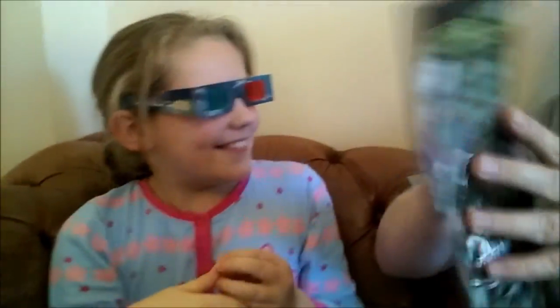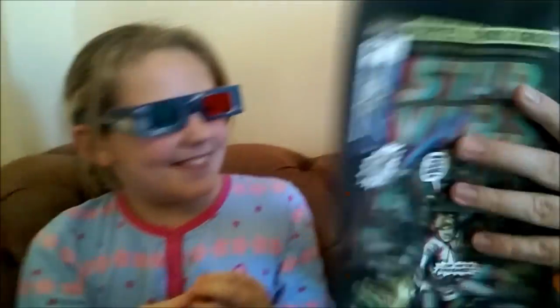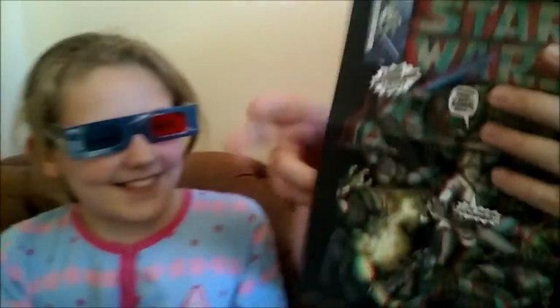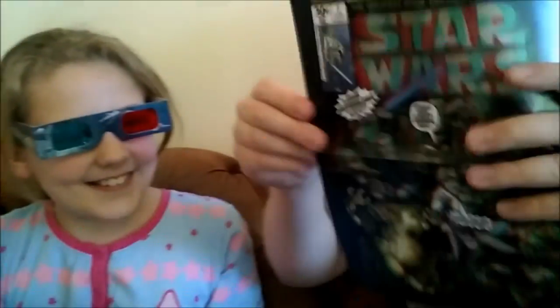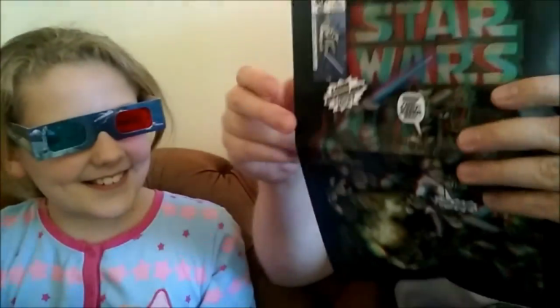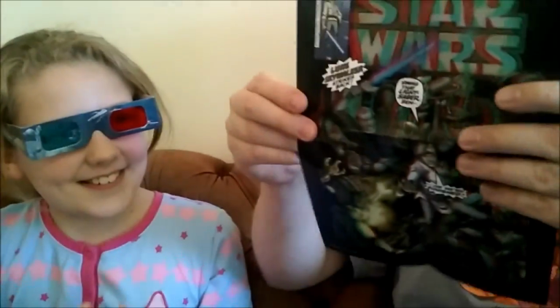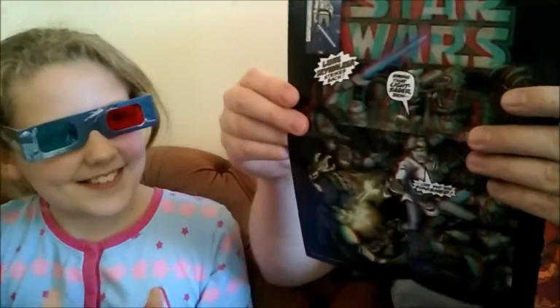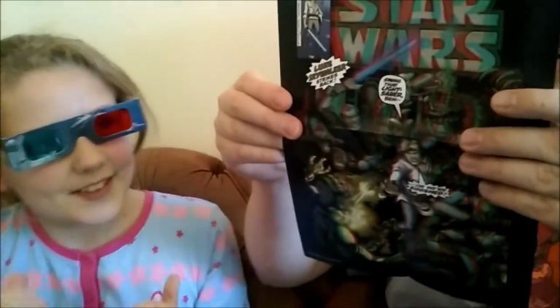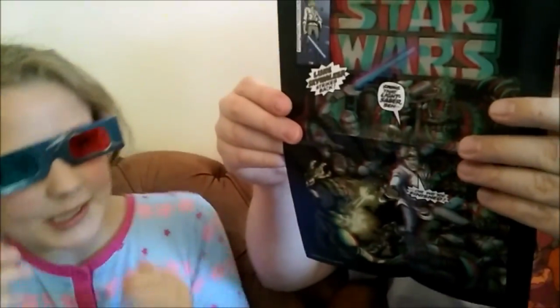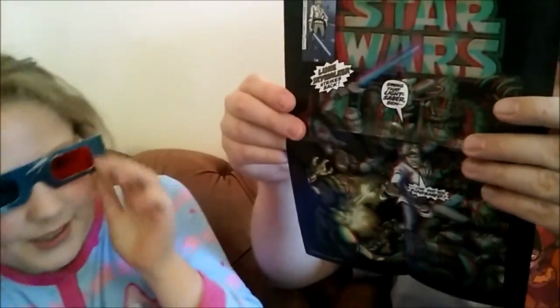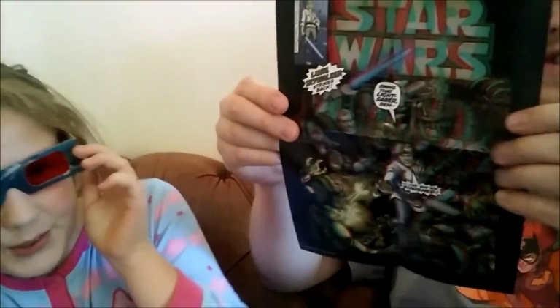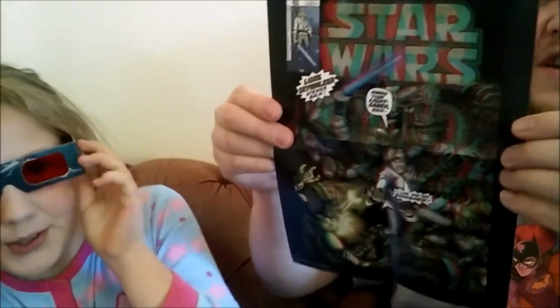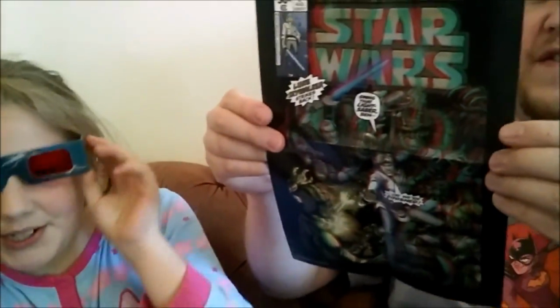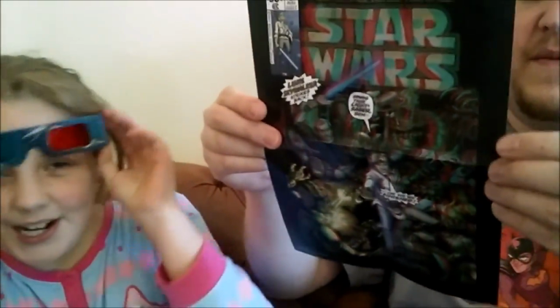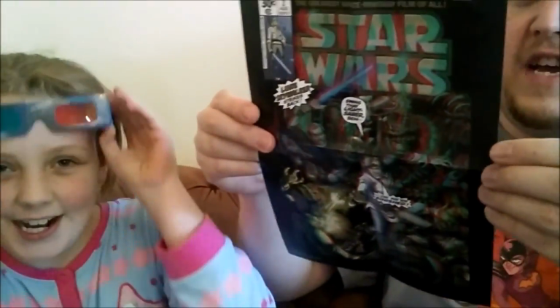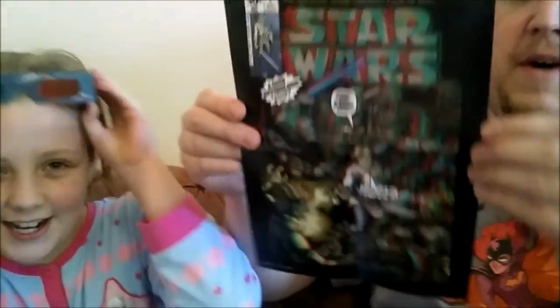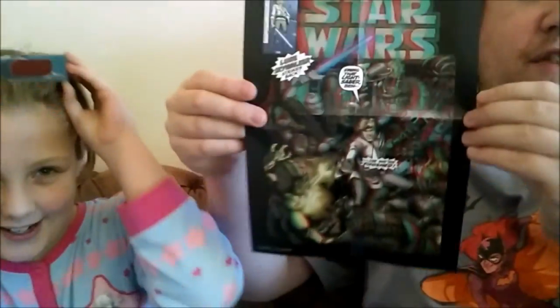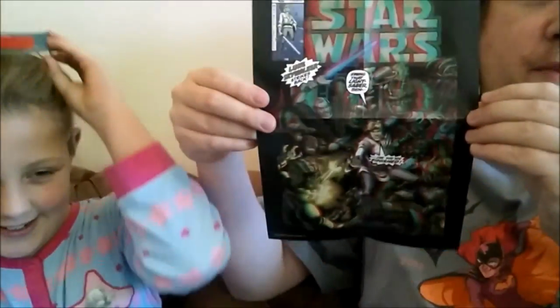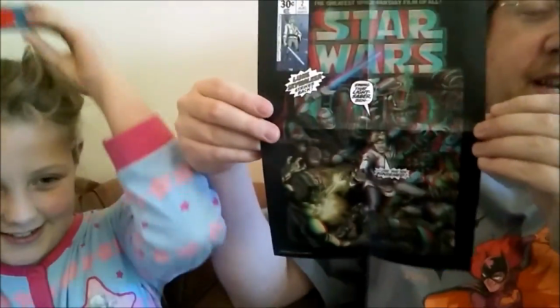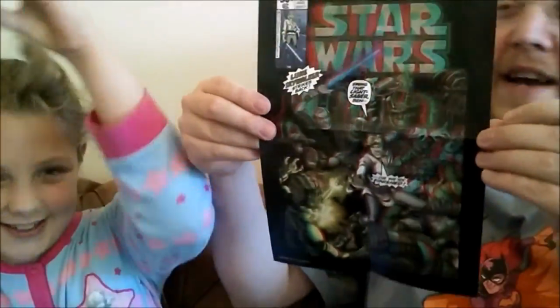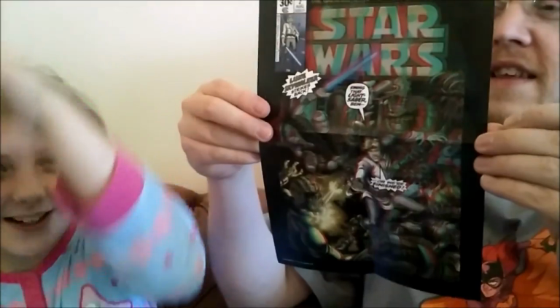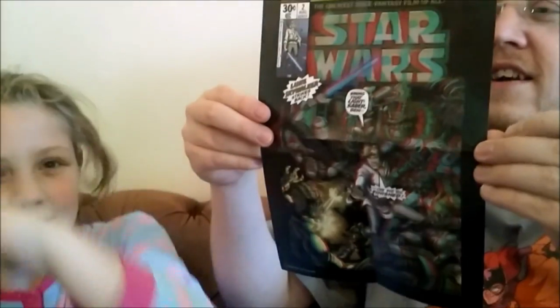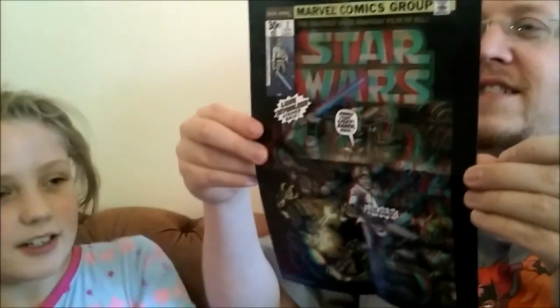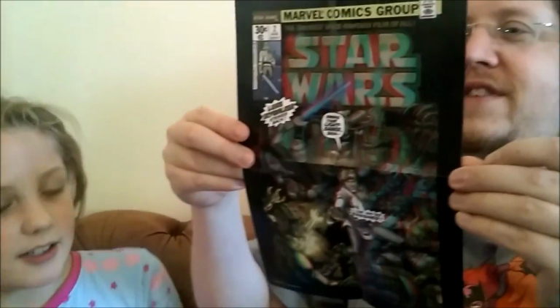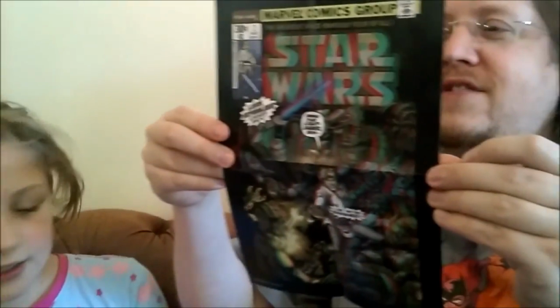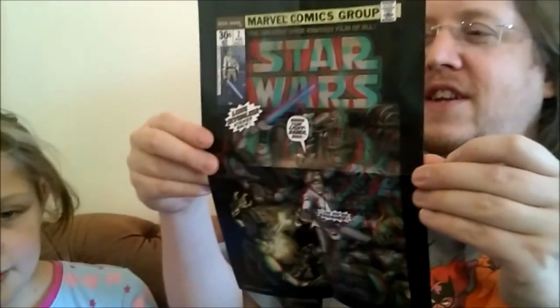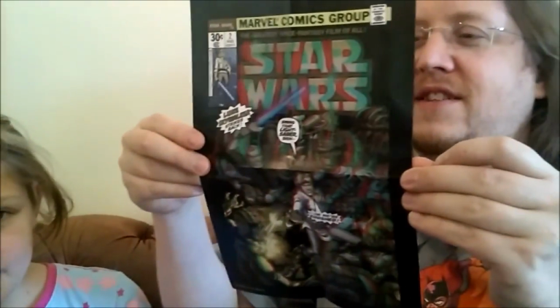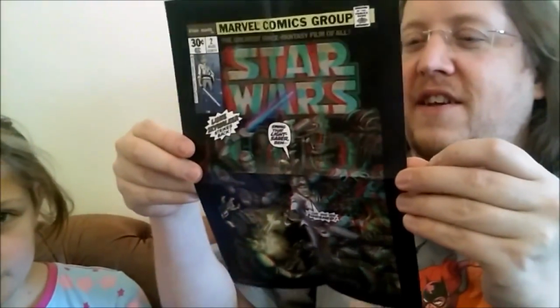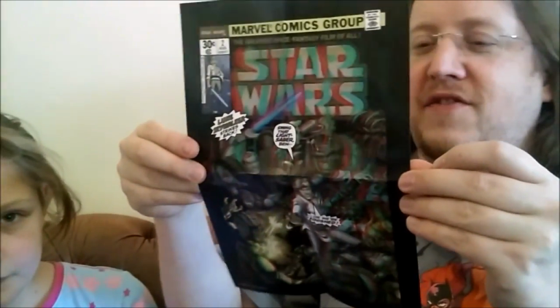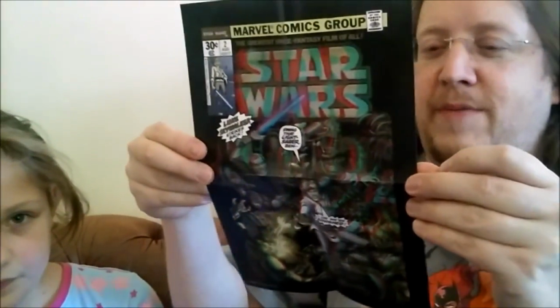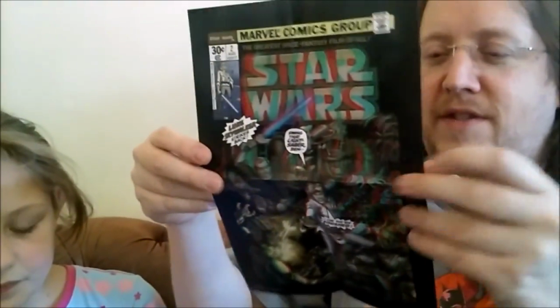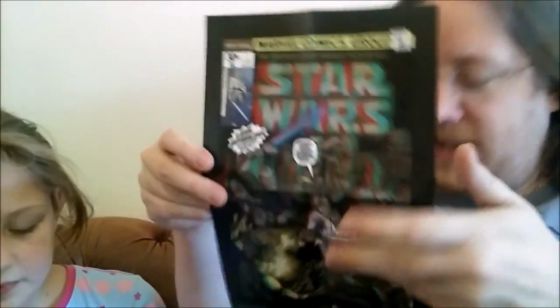These are some of the old Star Wars covers from the Marvel comic back in the 1970s, done as 3D posters.